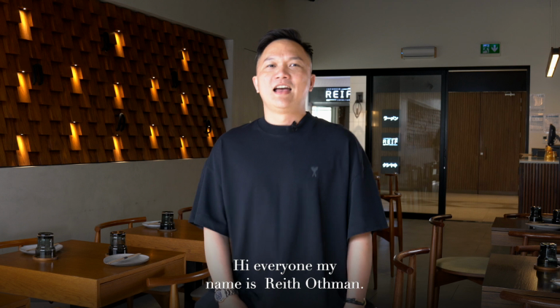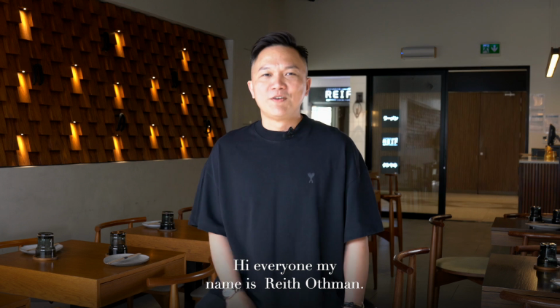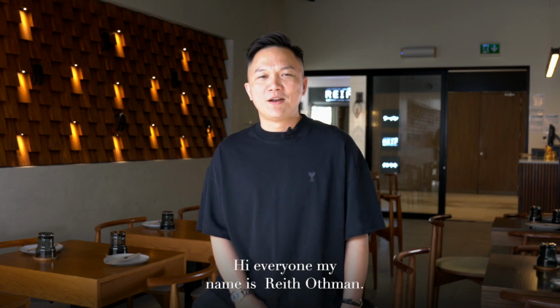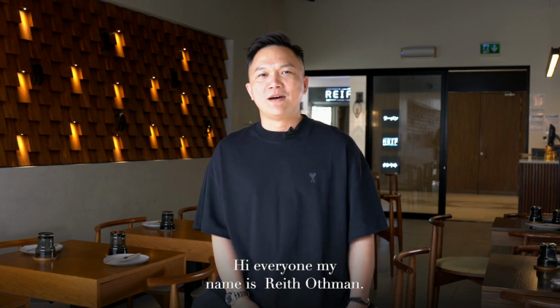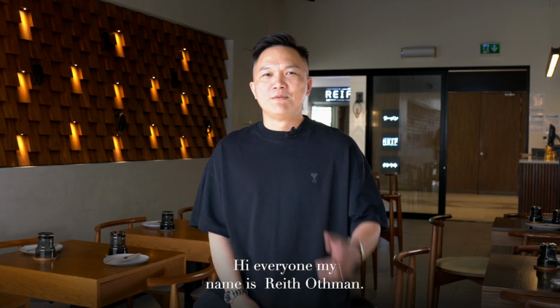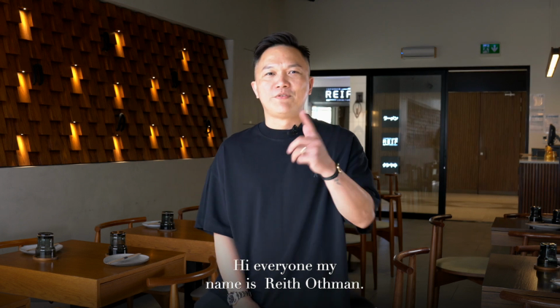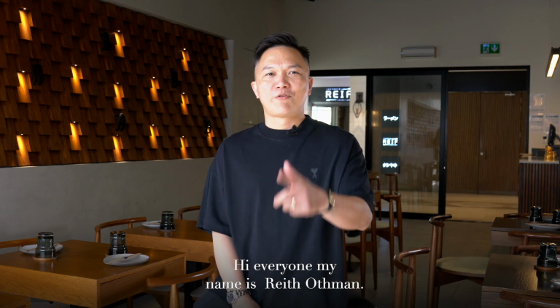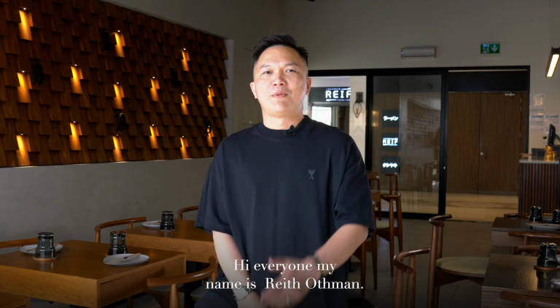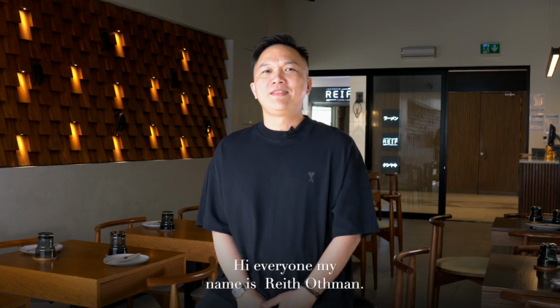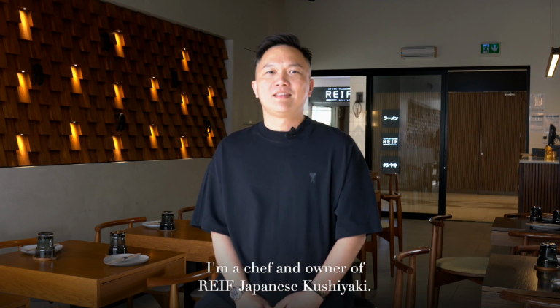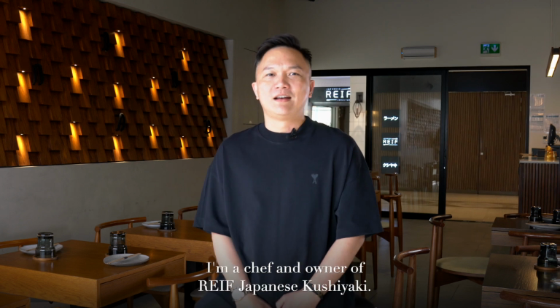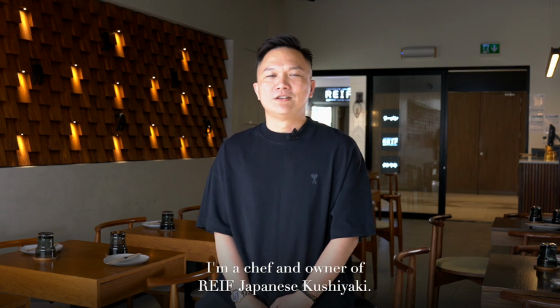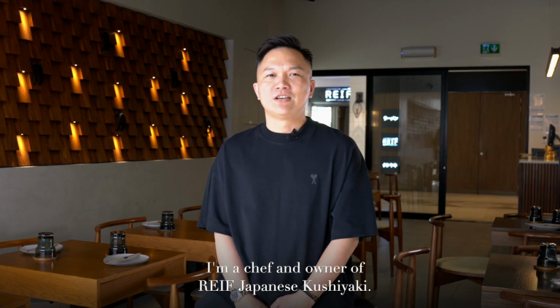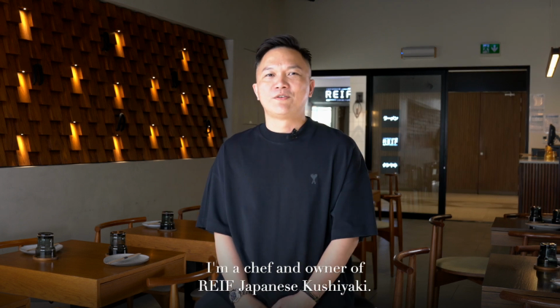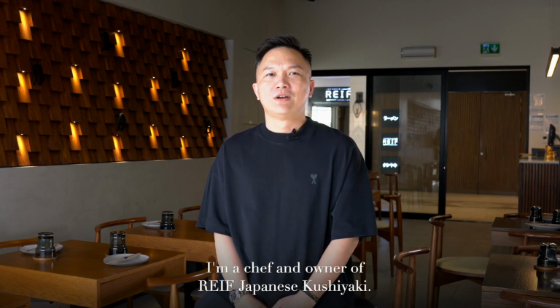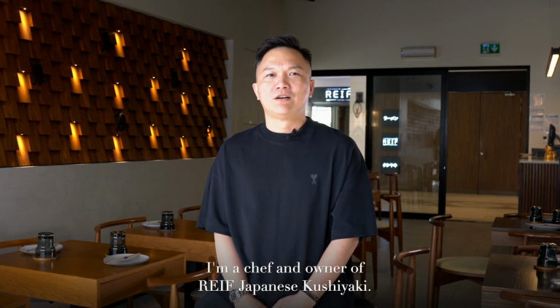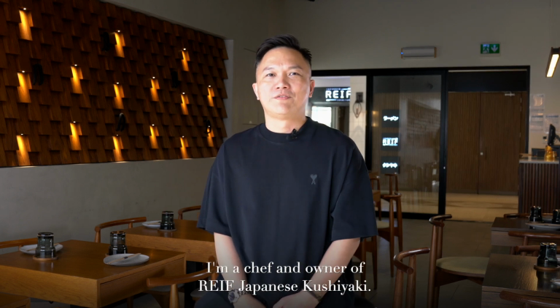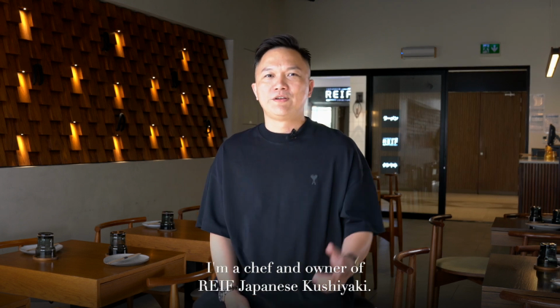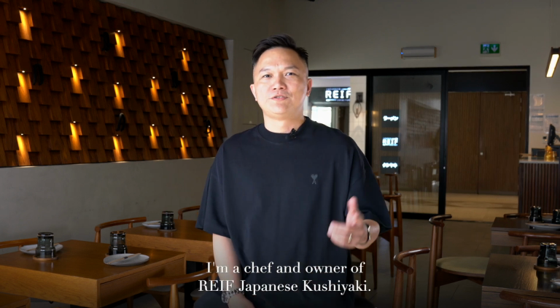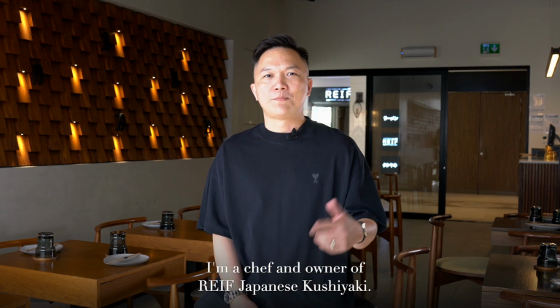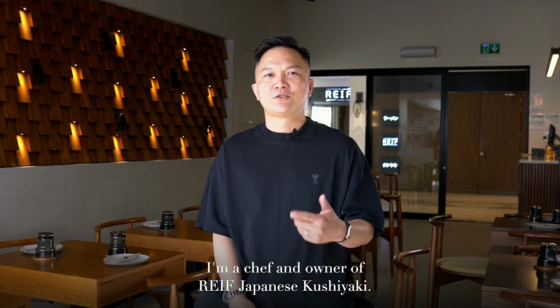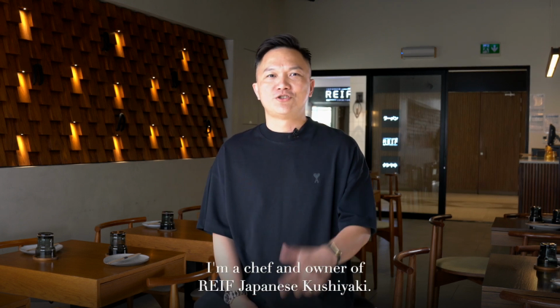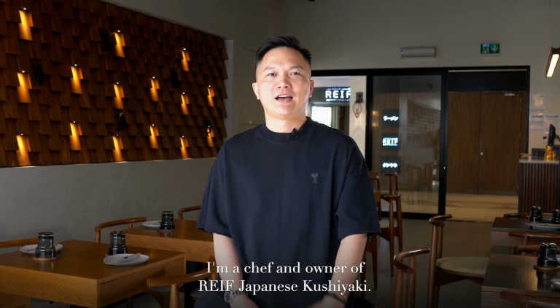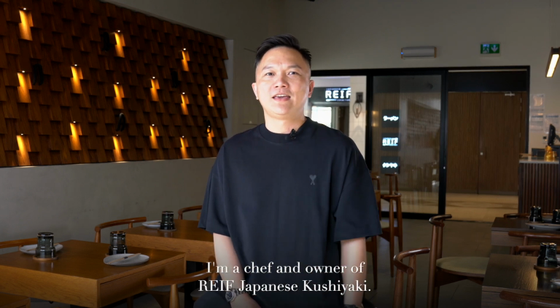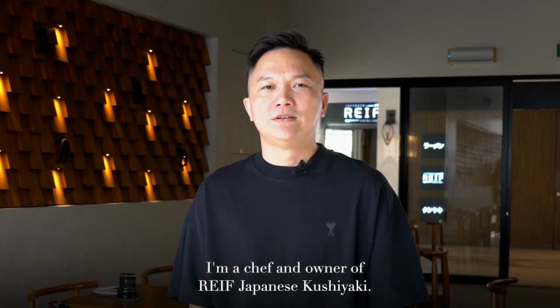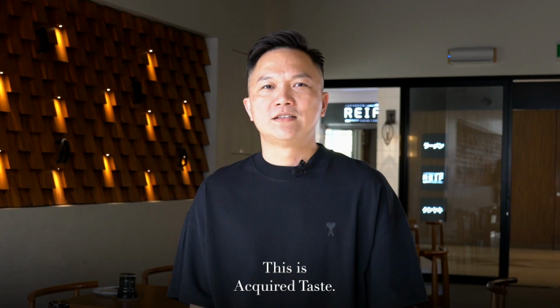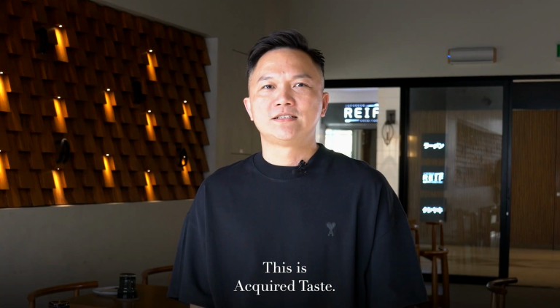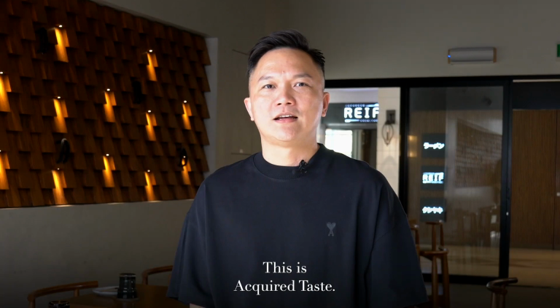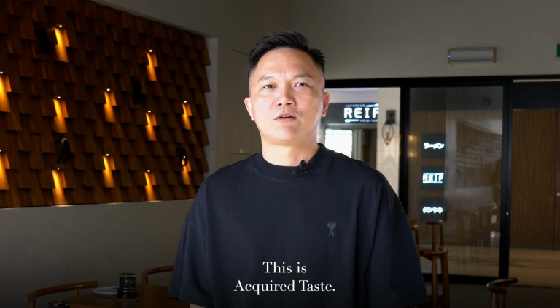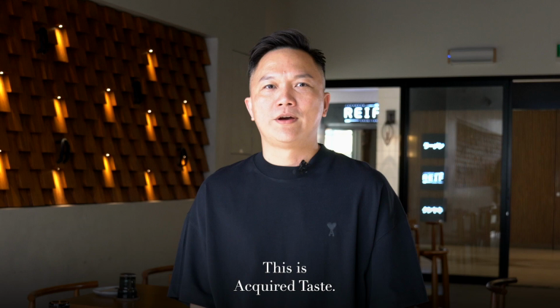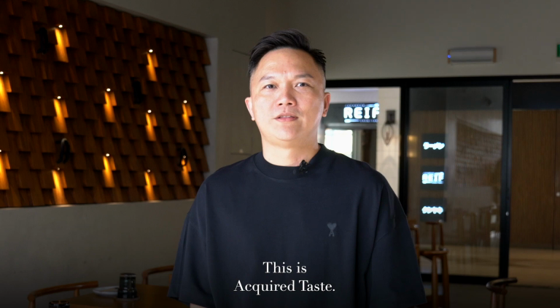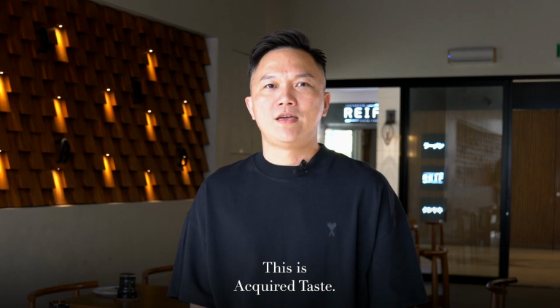Hi everyone, my name is Ryof Man. I'm a chef and owner of Rift Japanese Kusiyaki. This is Acquired Taste.